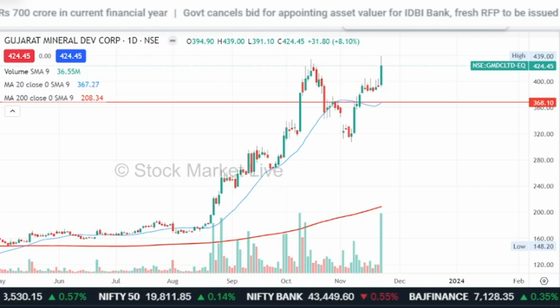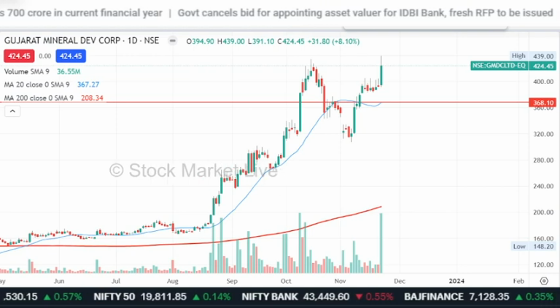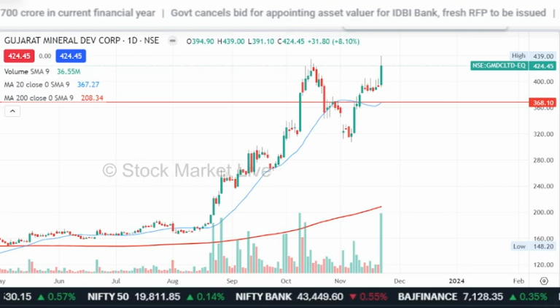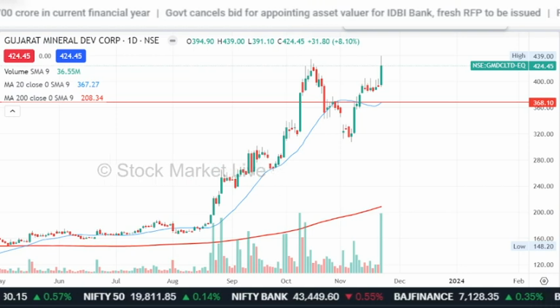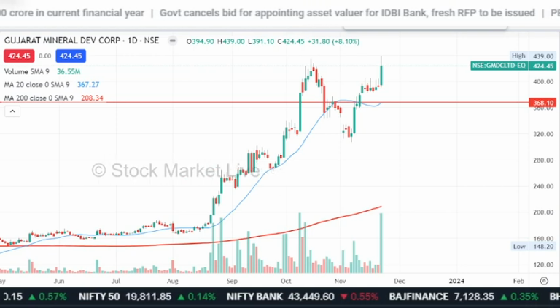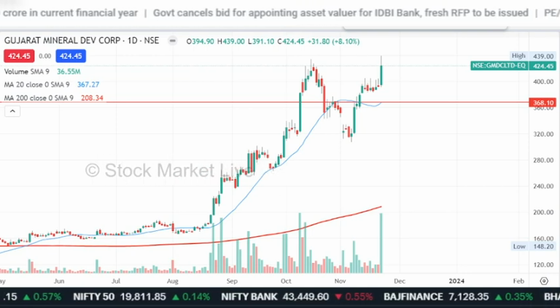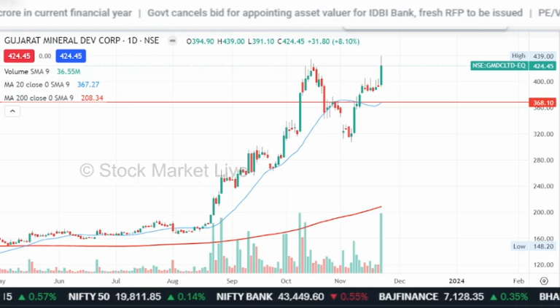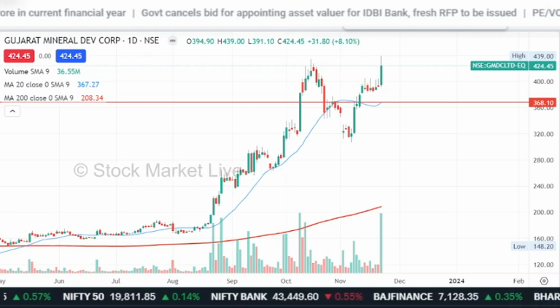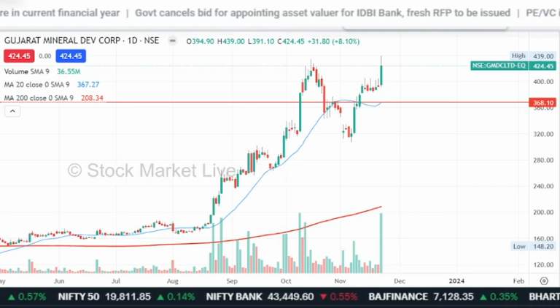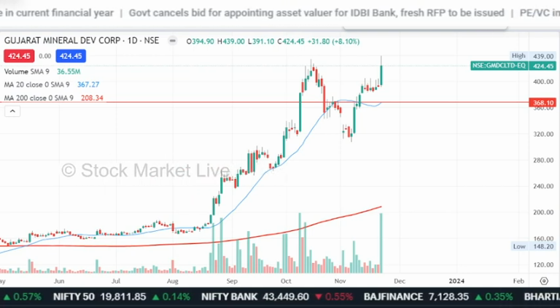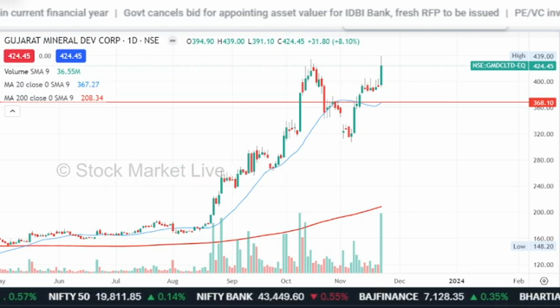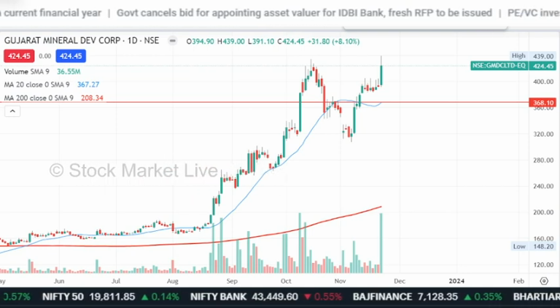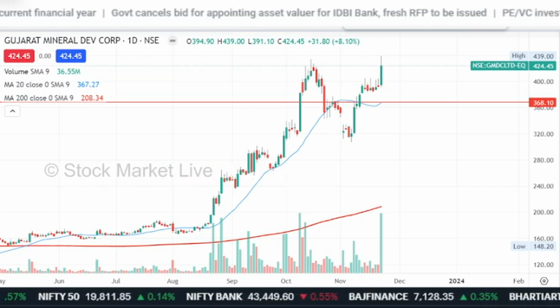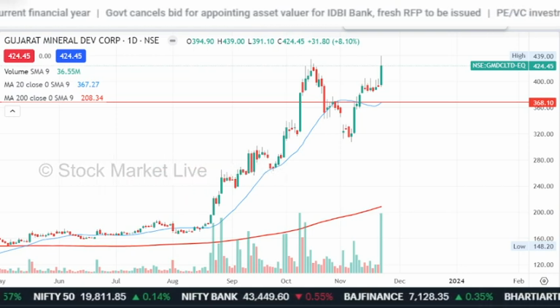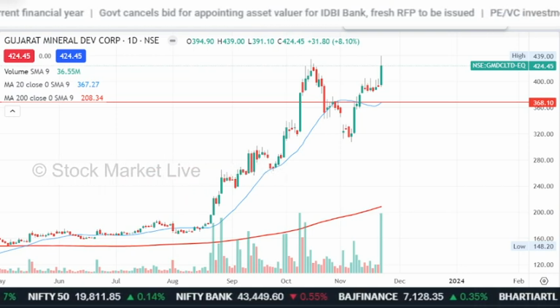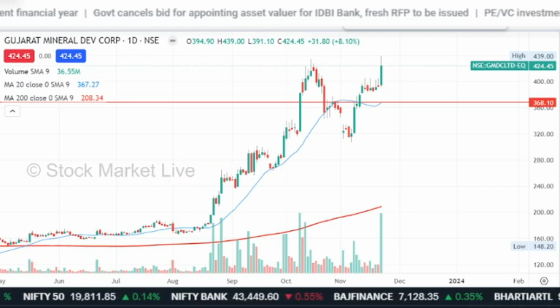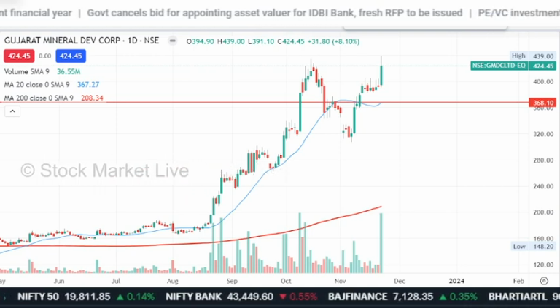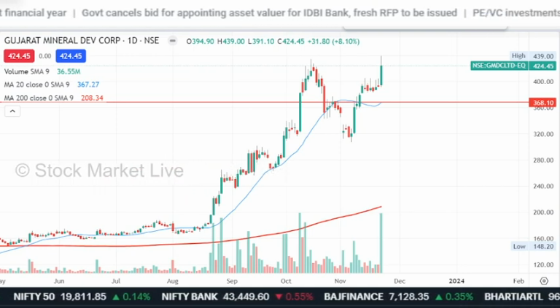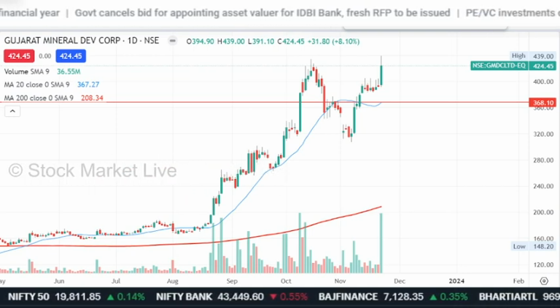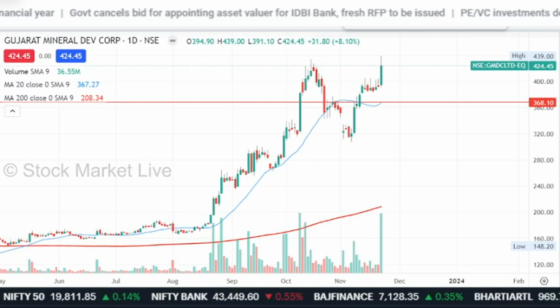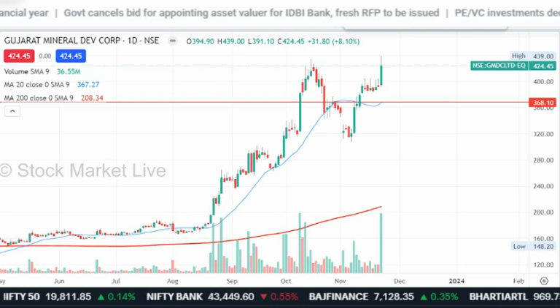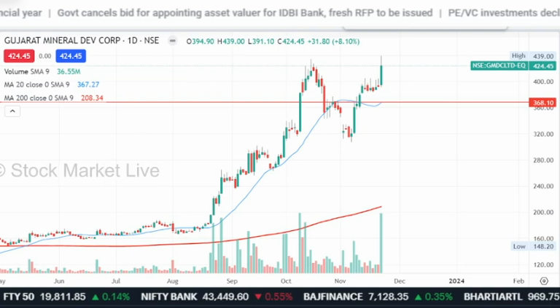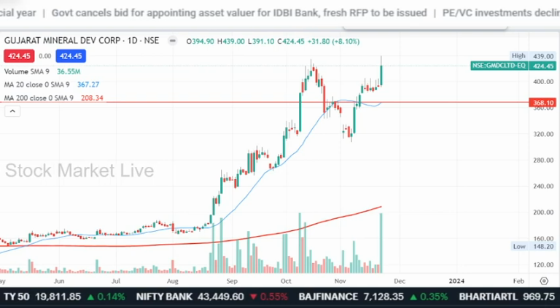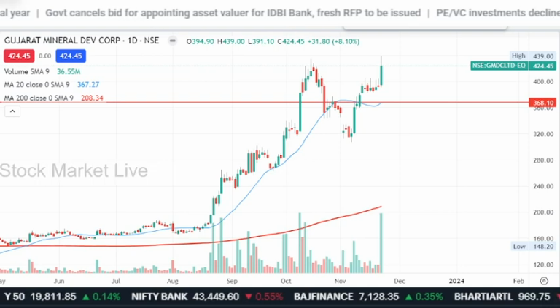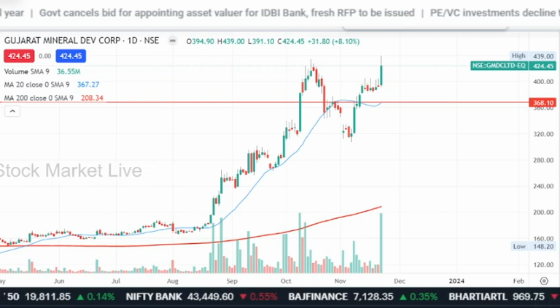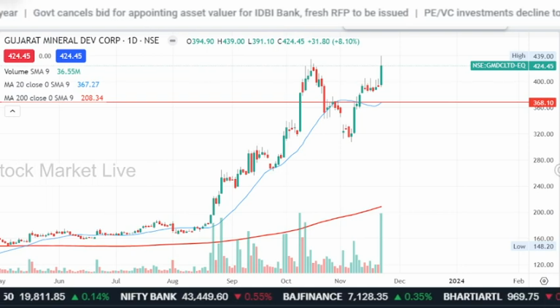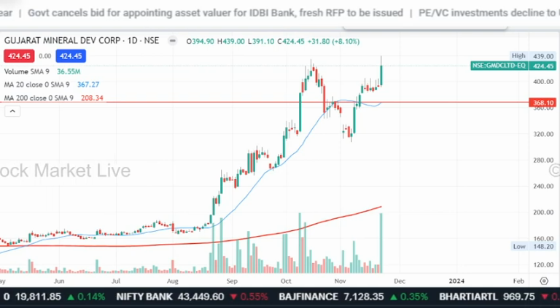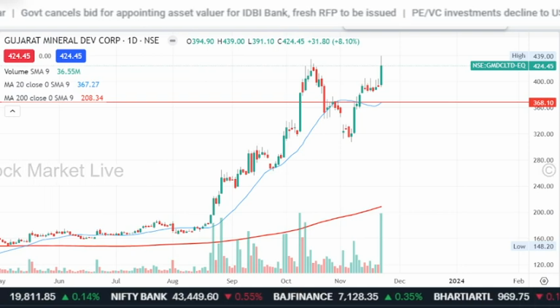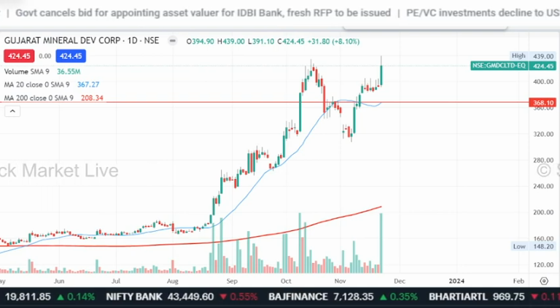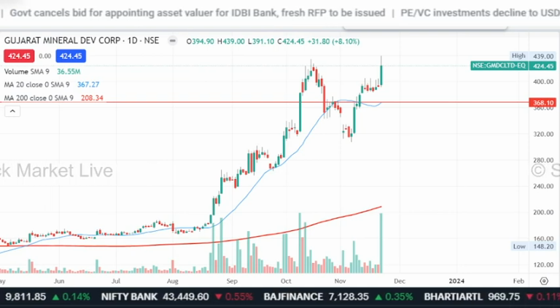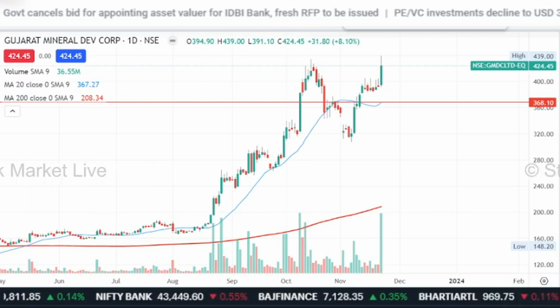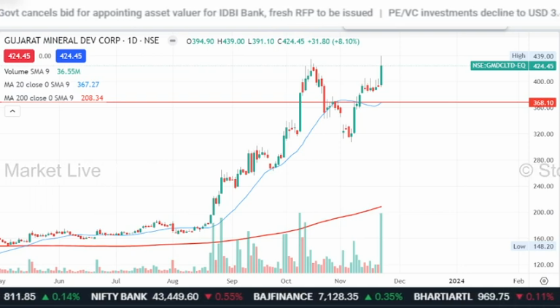Support is now in the 380x to 370x range. So if there are some dips, you can buy on those dips.